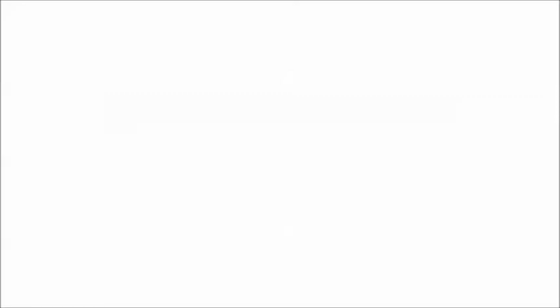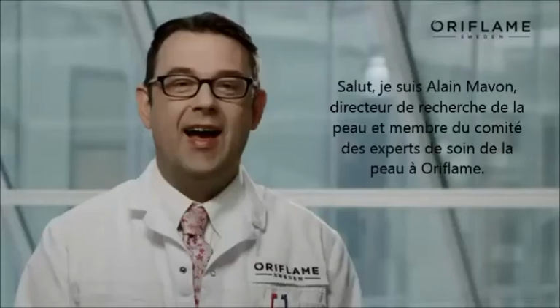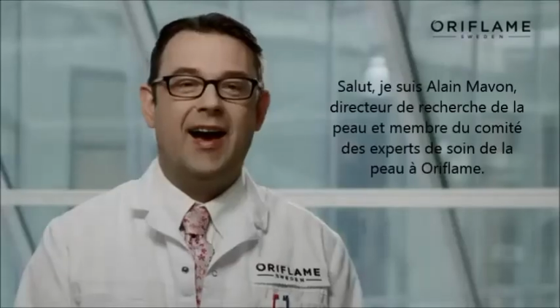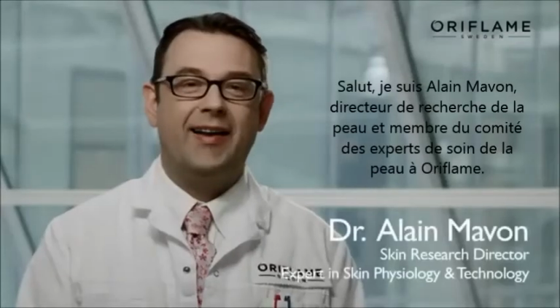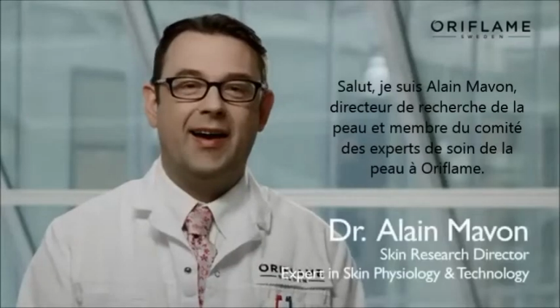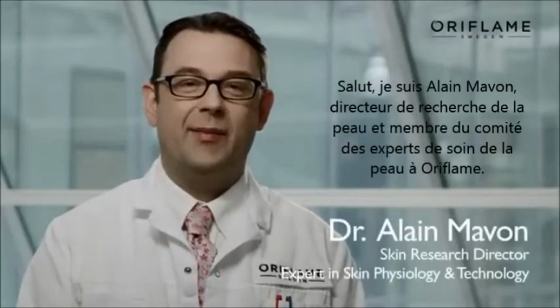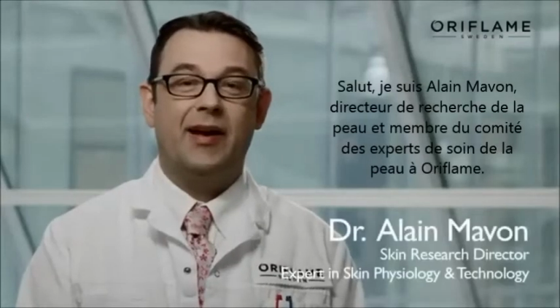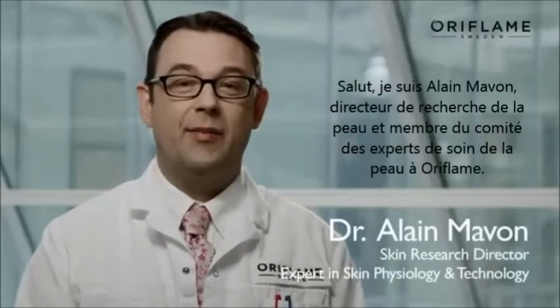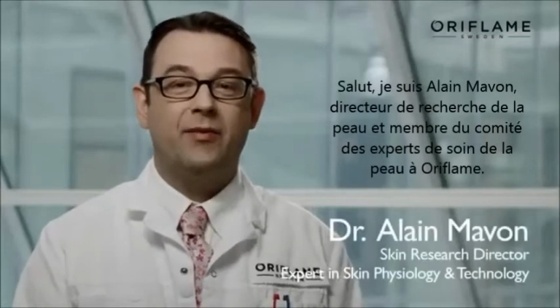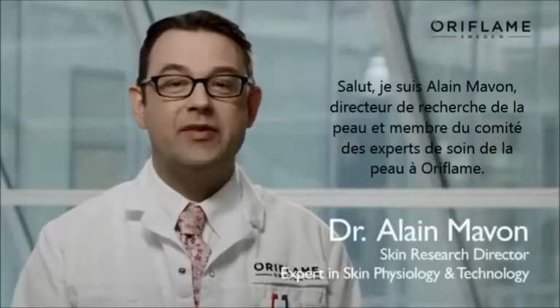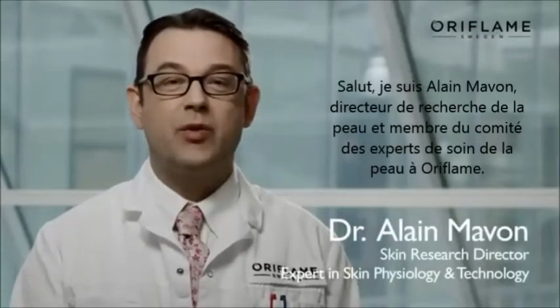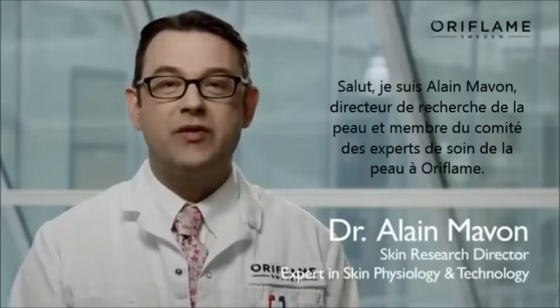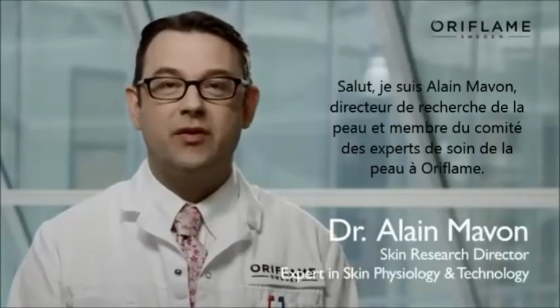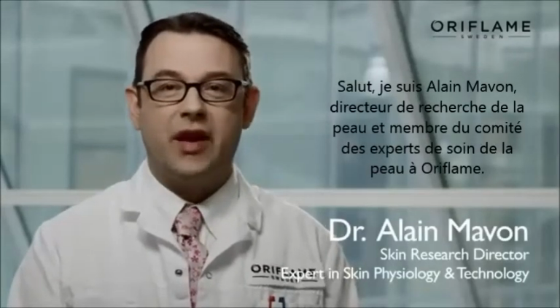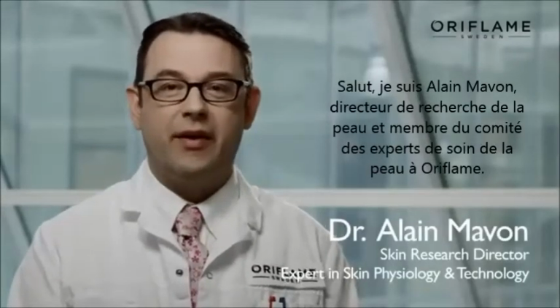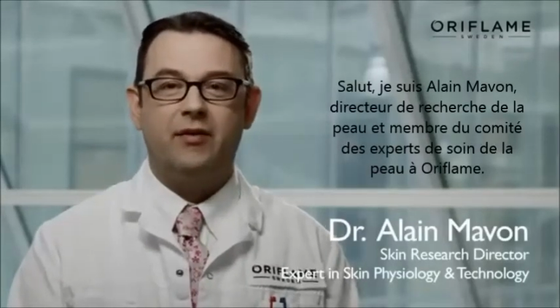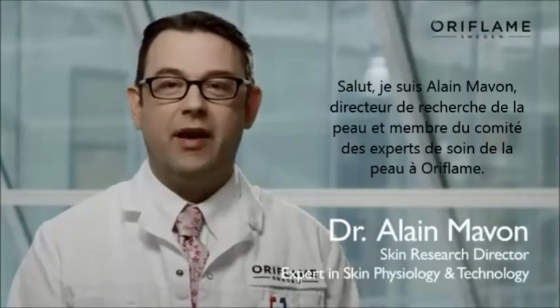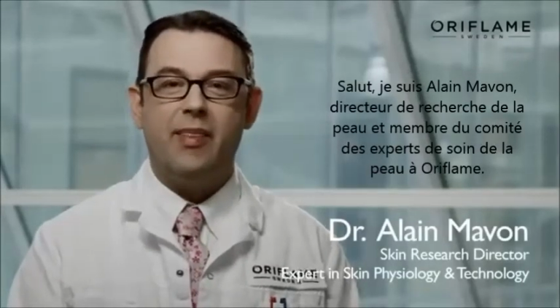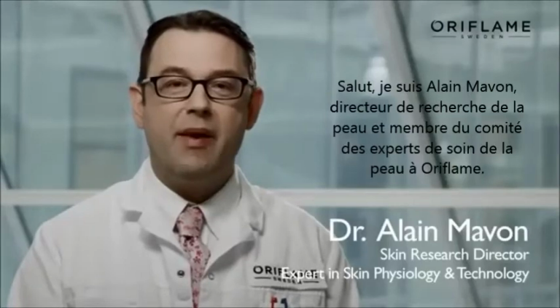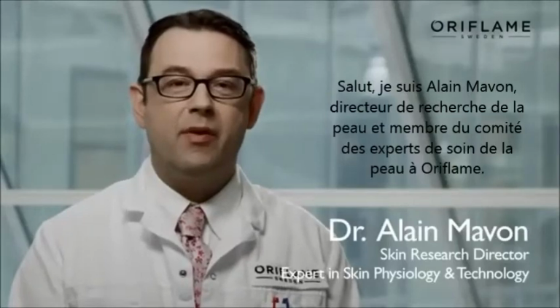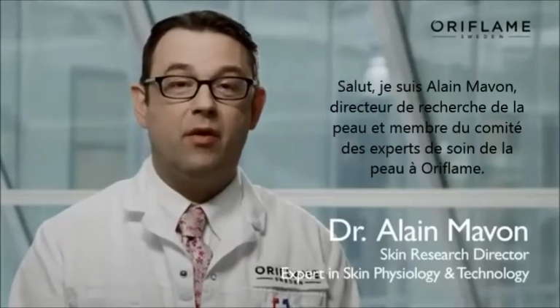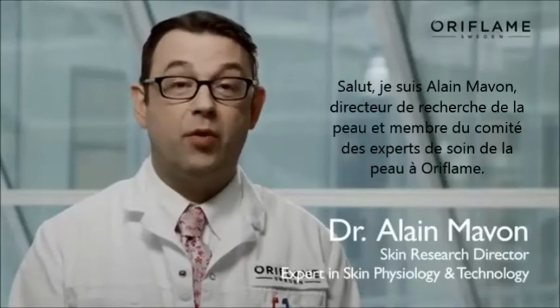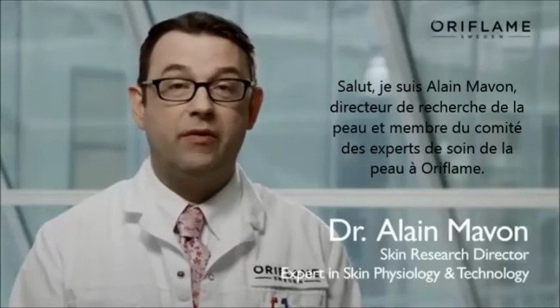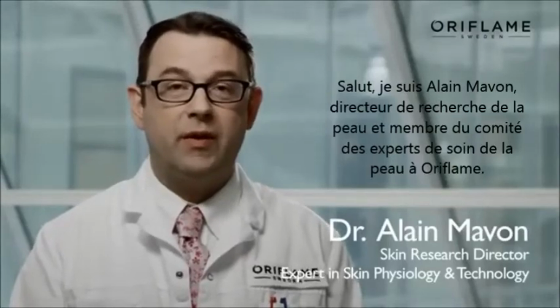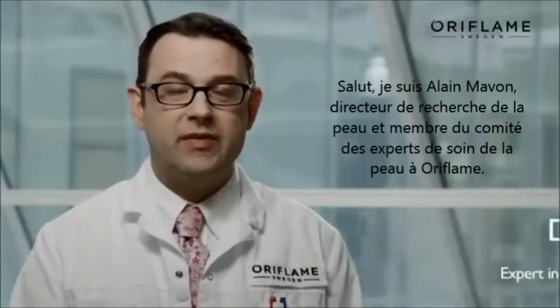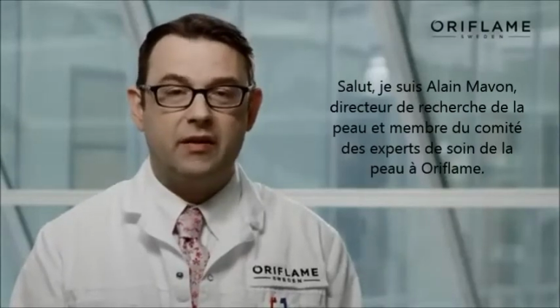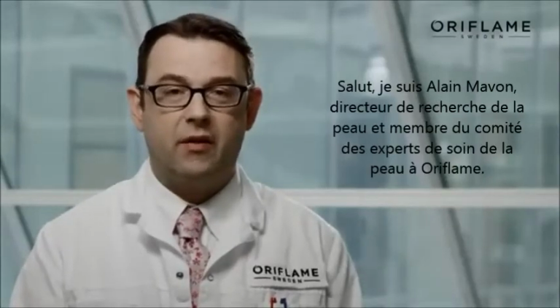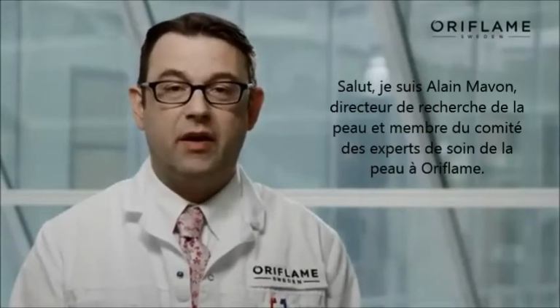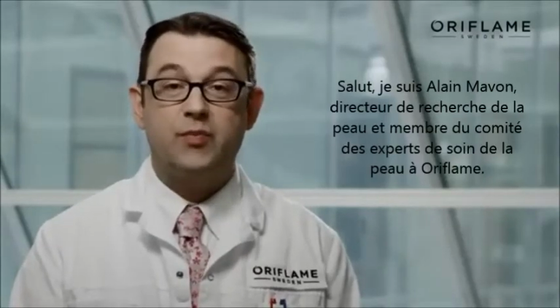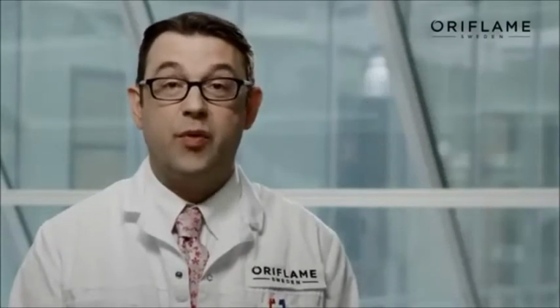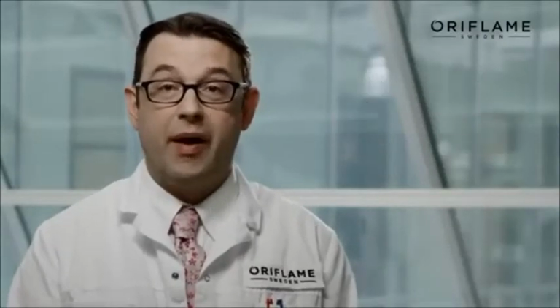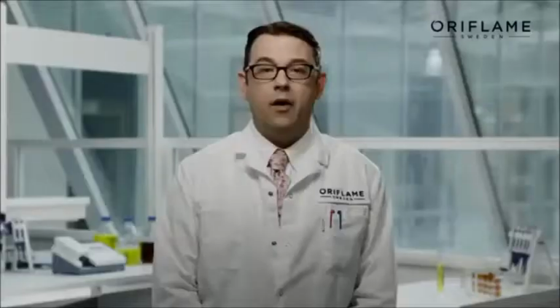Hi, I'm Alain Mavon, Skin Research Director and member of the Oriflame Skincare Expert Panel.